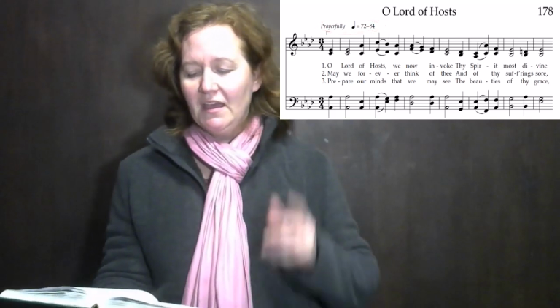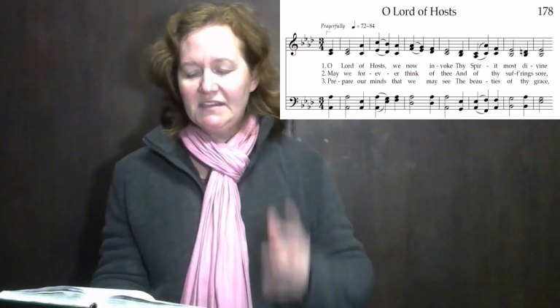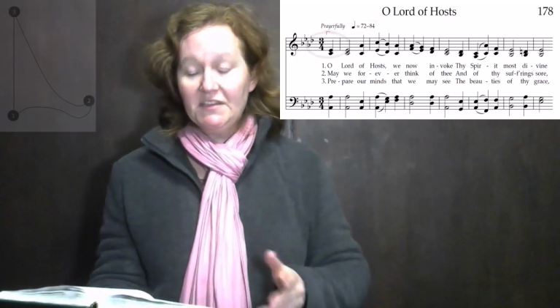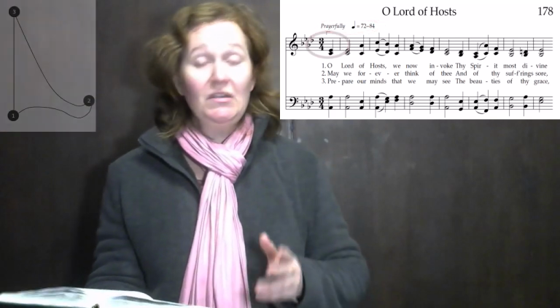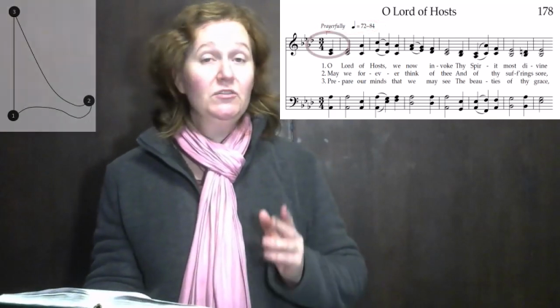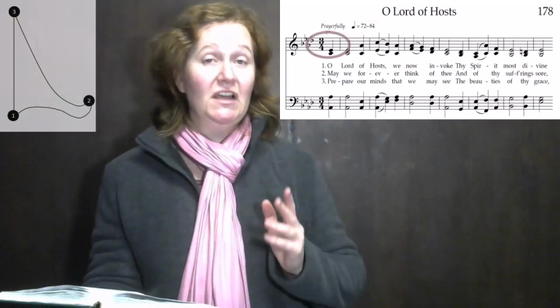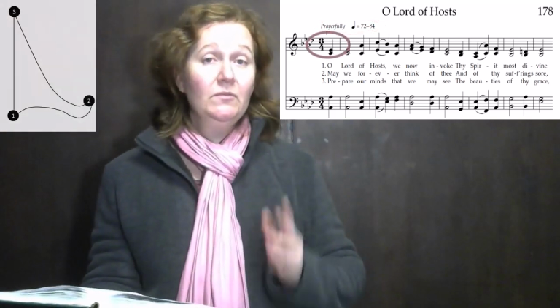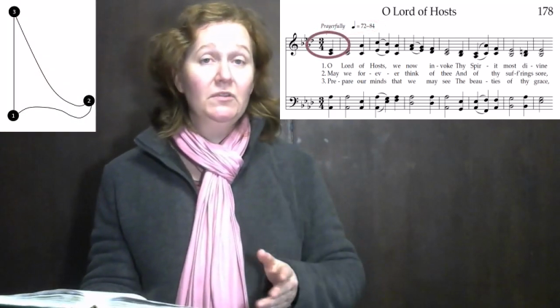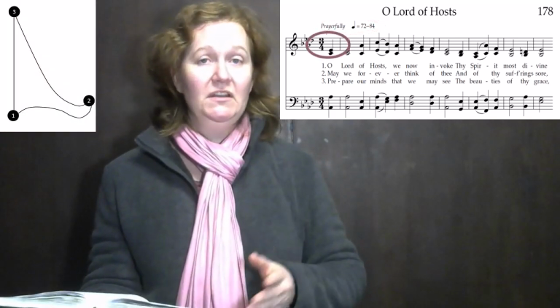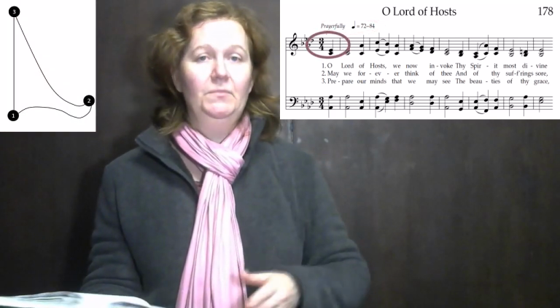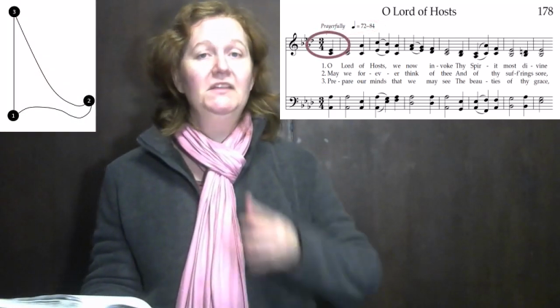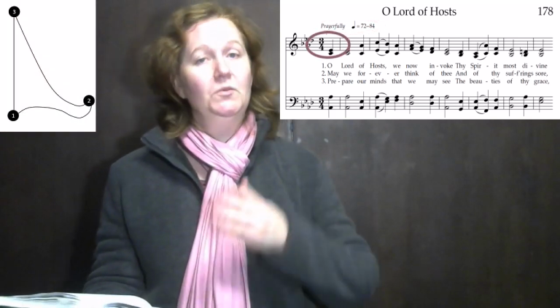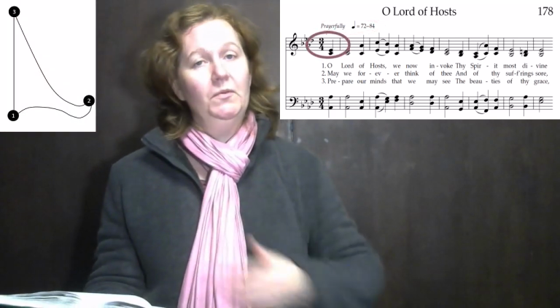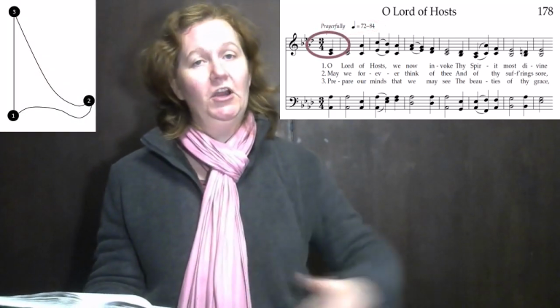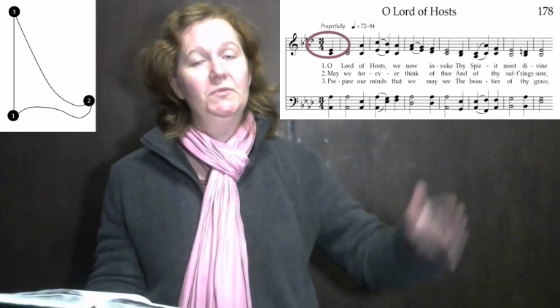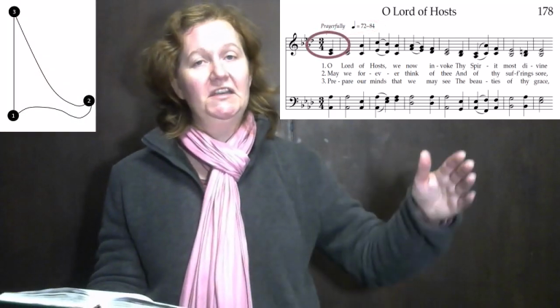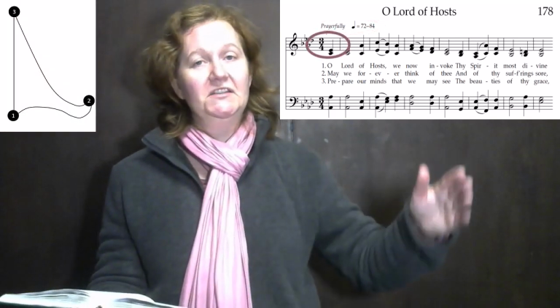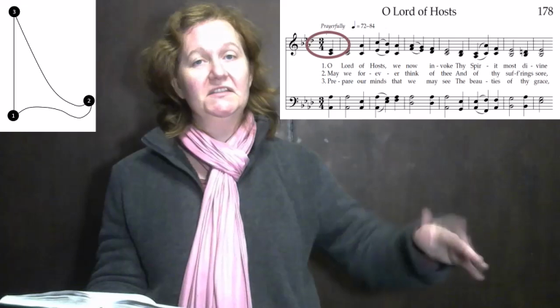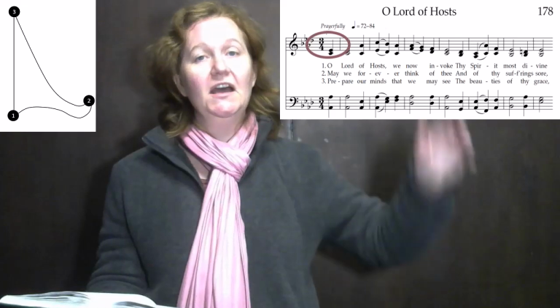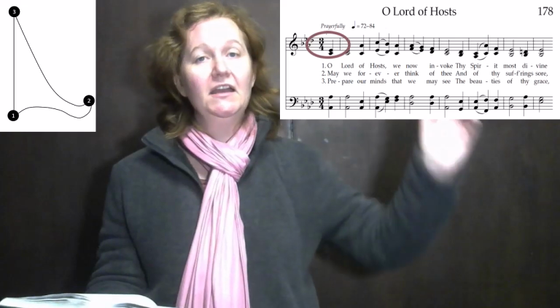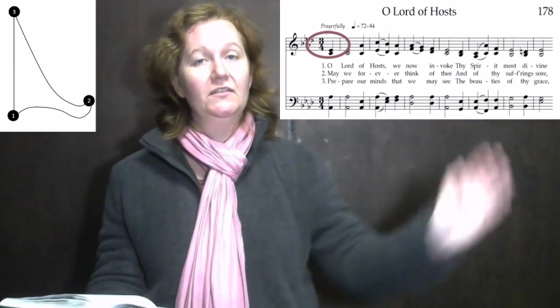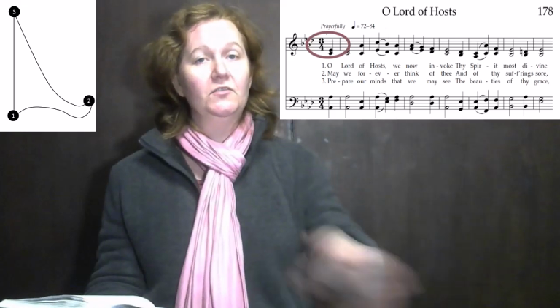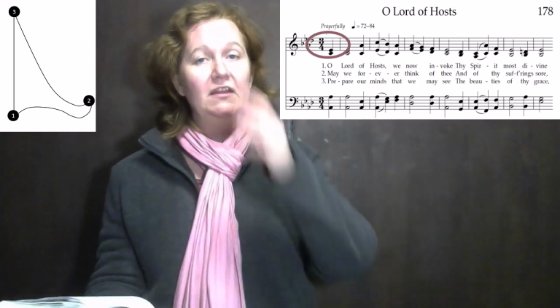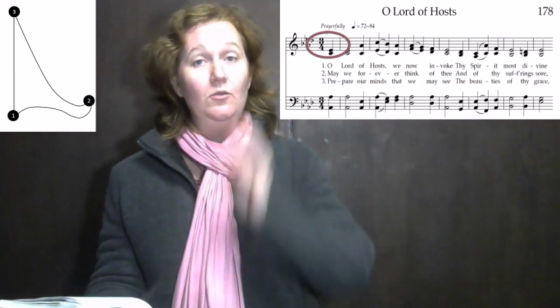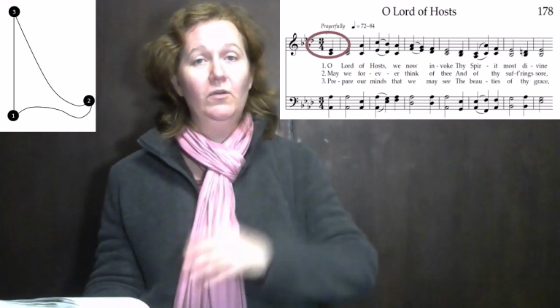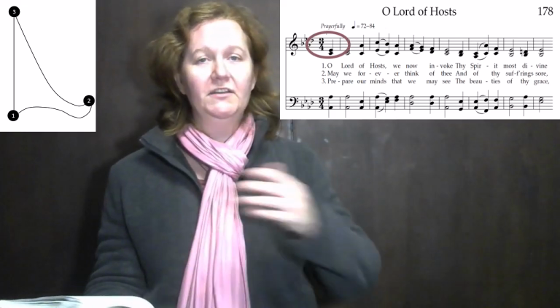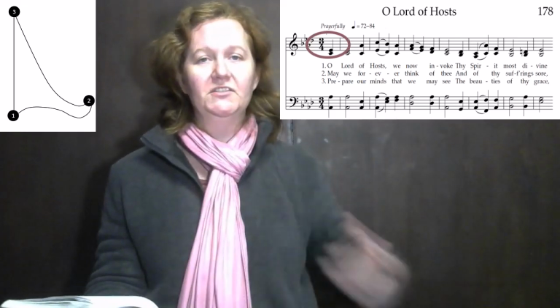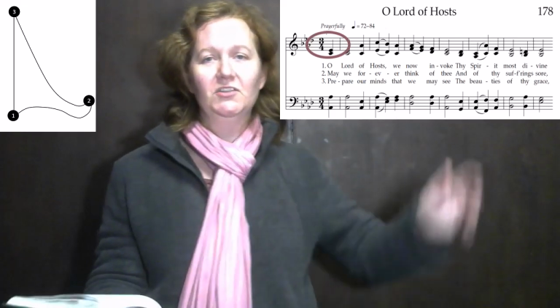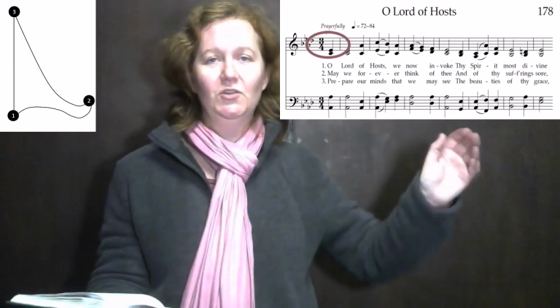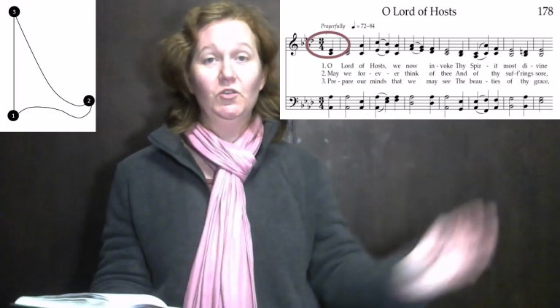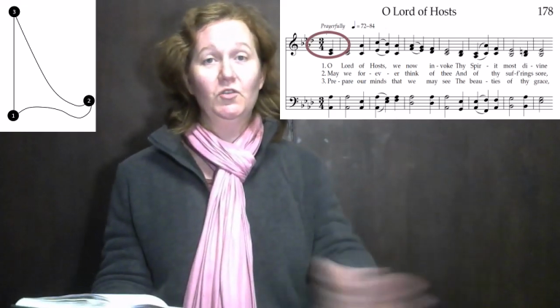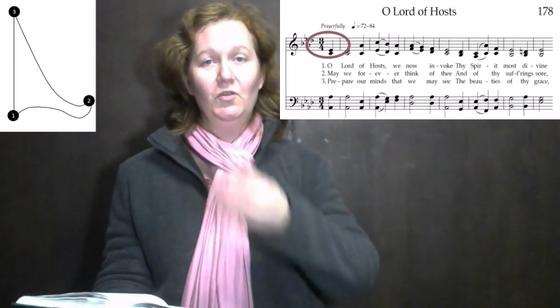It's in 3-4 time with an upbeat, so preparatory we take to the side and 3-1-2-3.